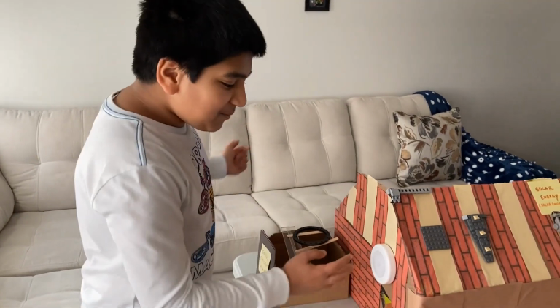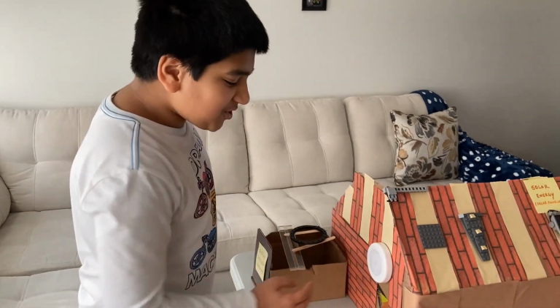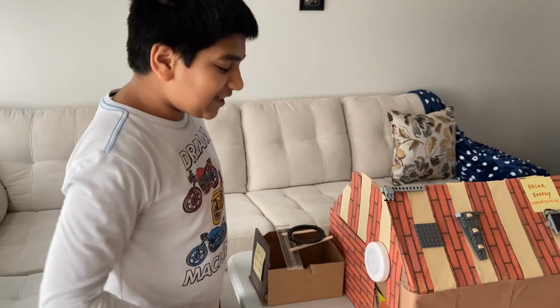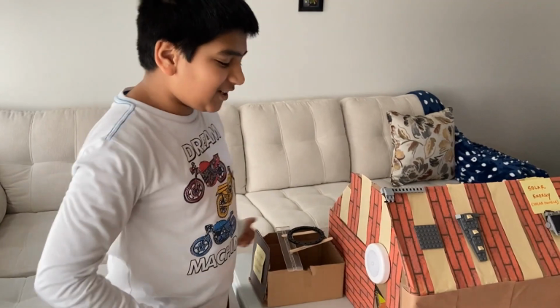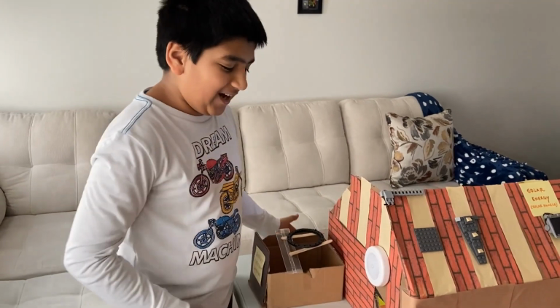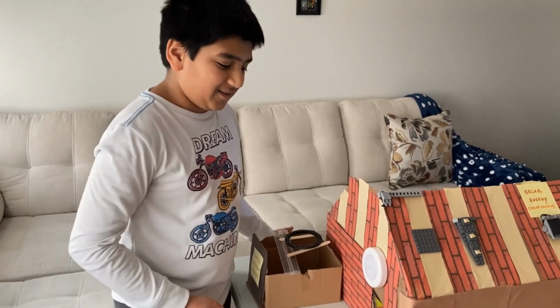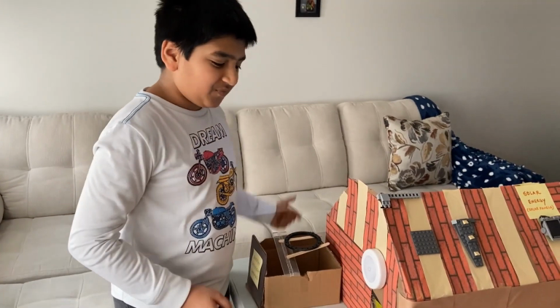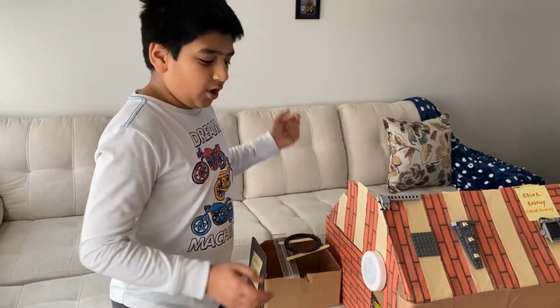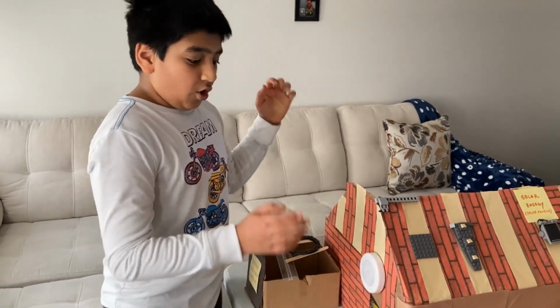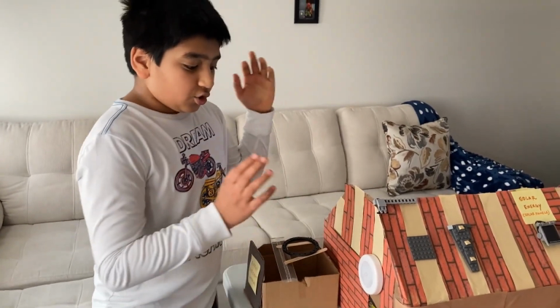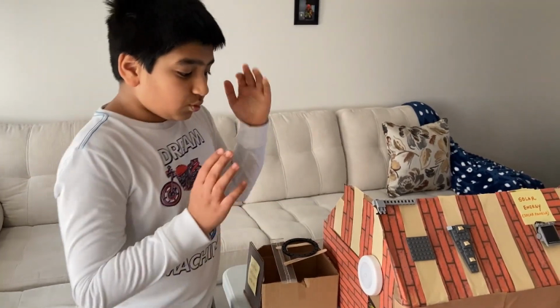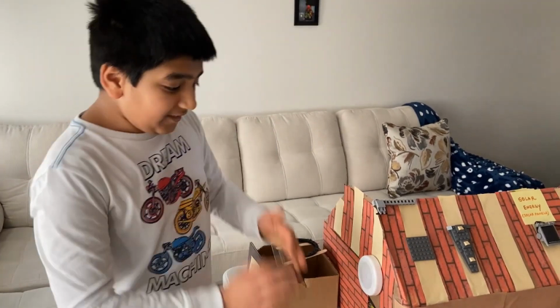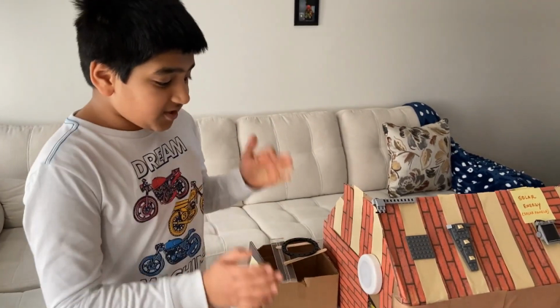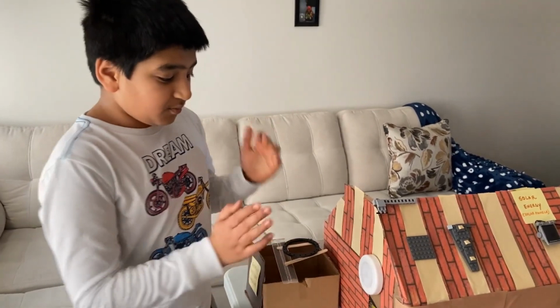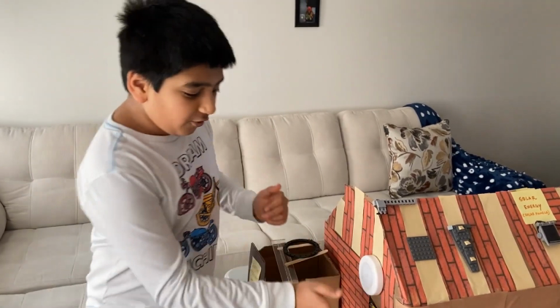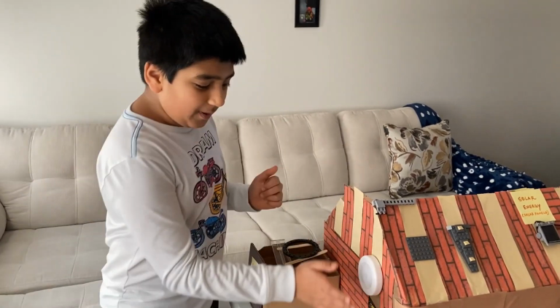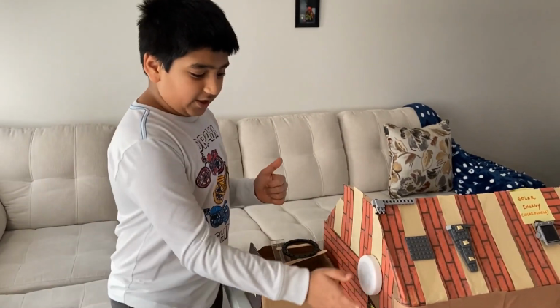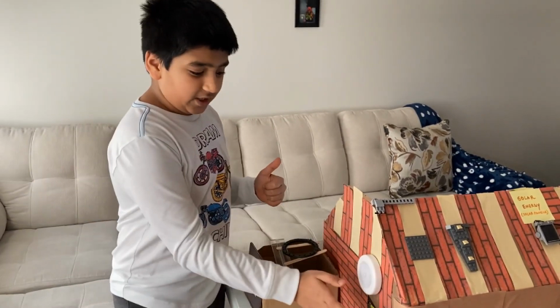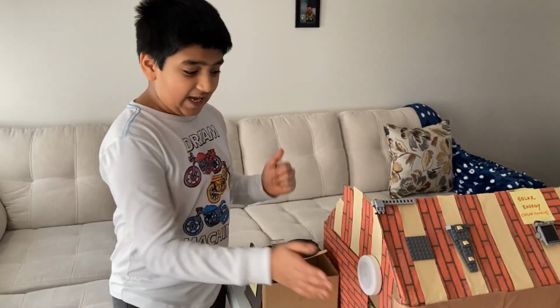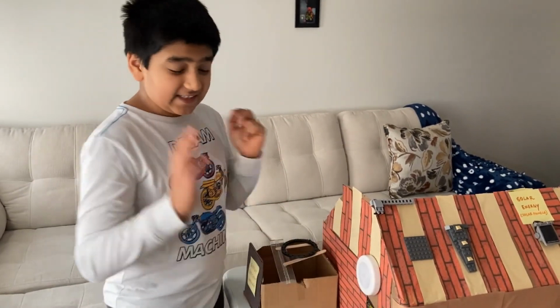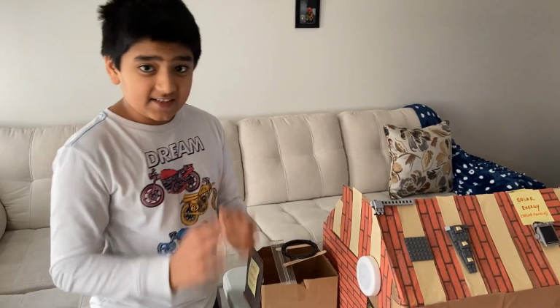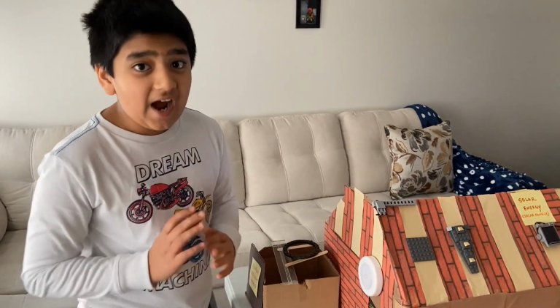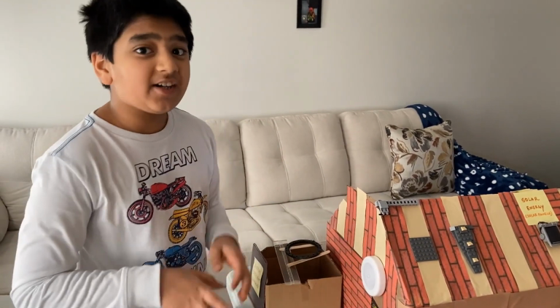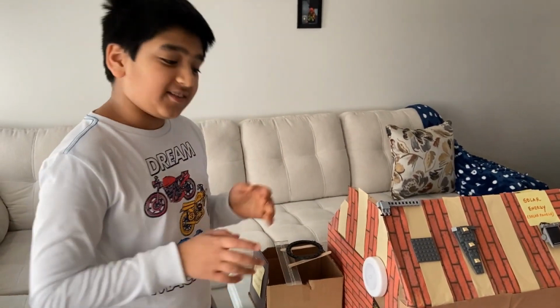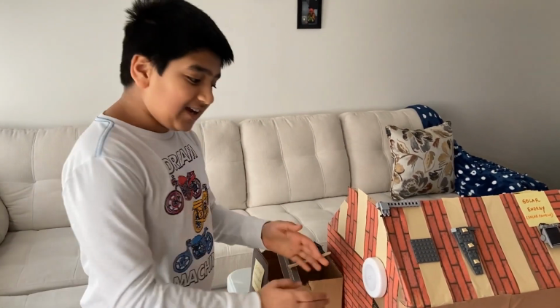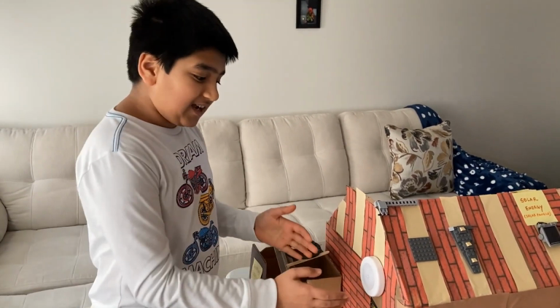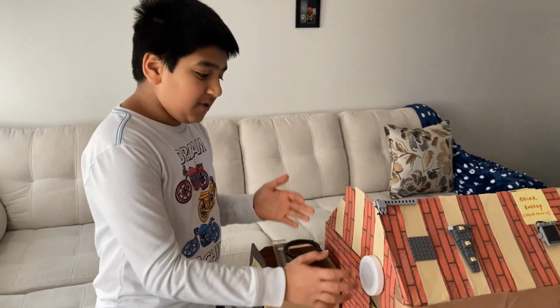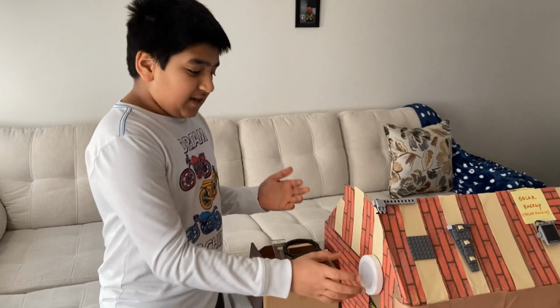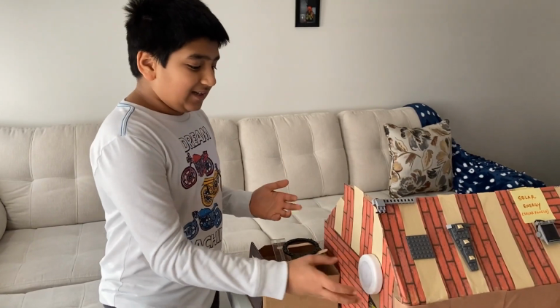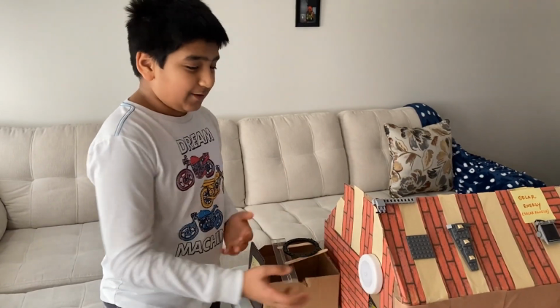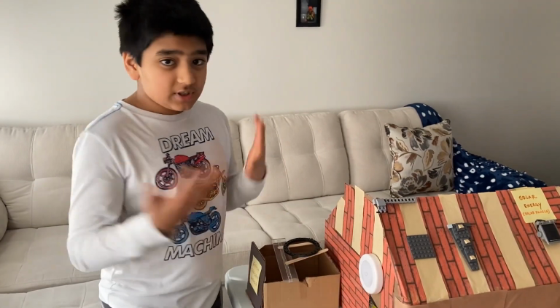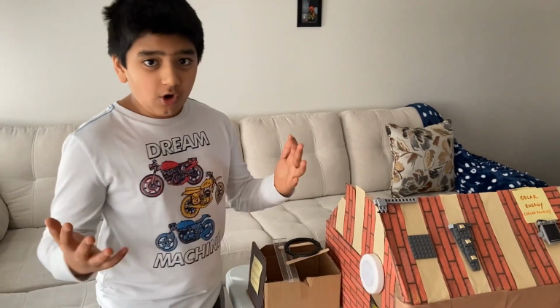It's a motion sensor light. When there's movement near it and it's dark, the light will glow.